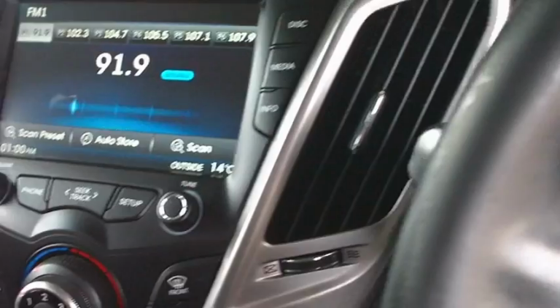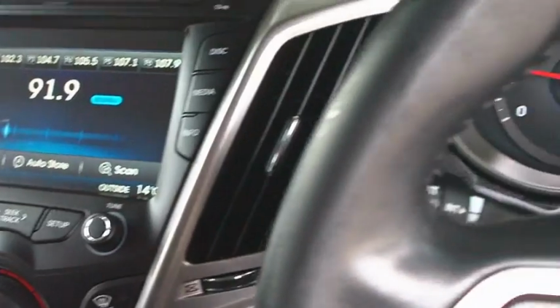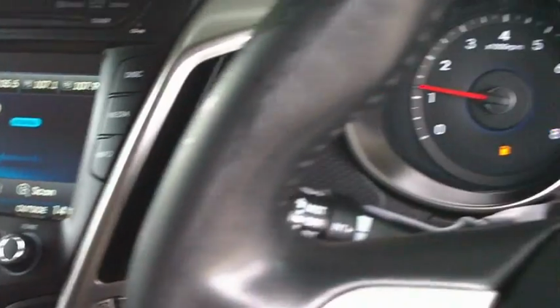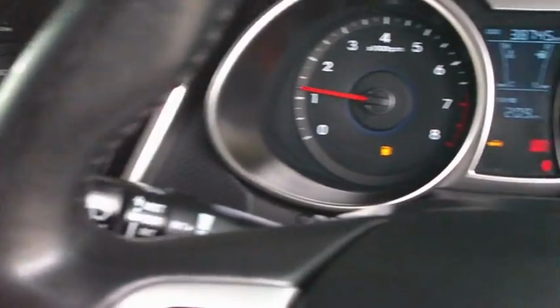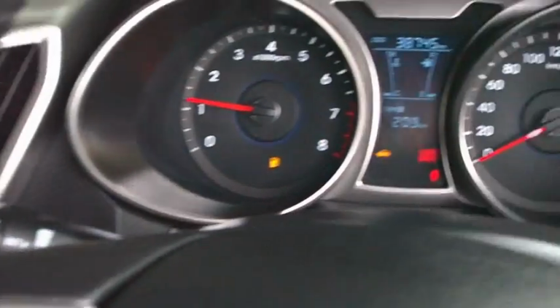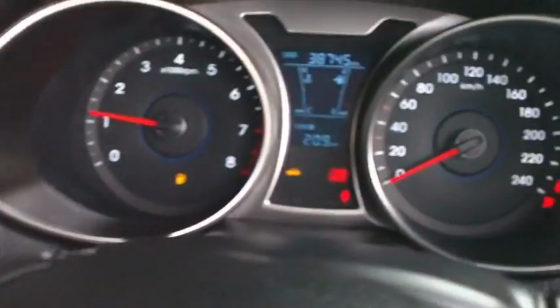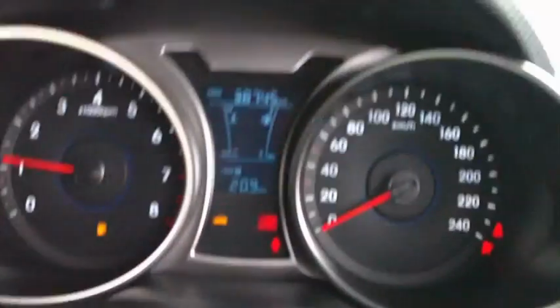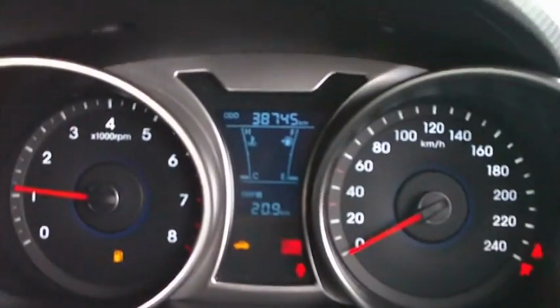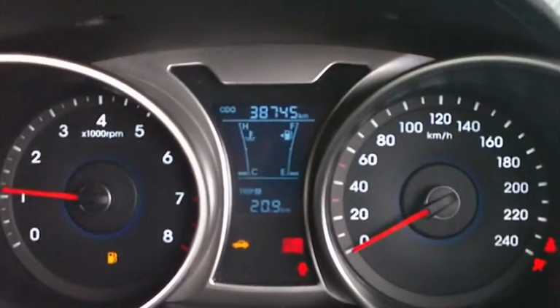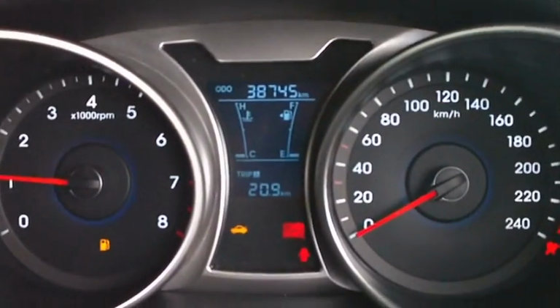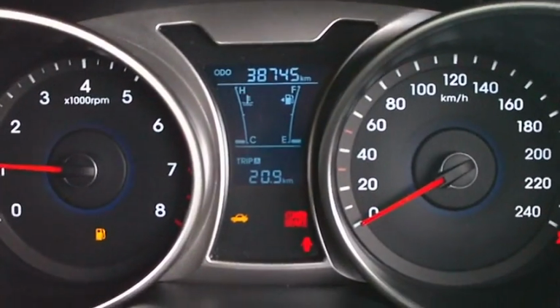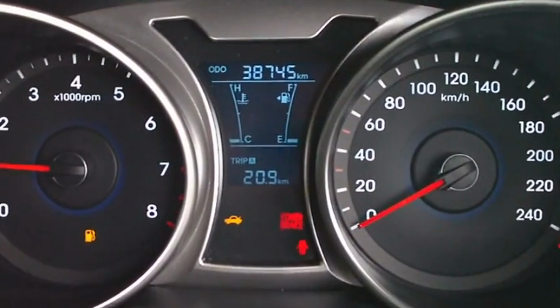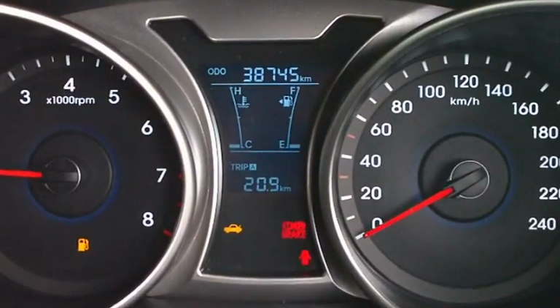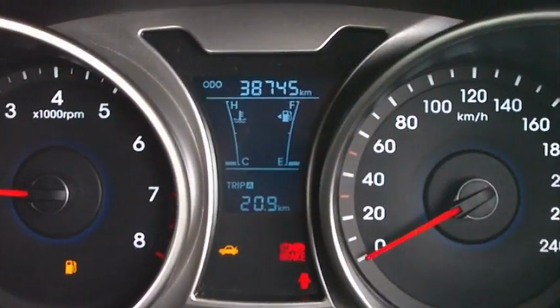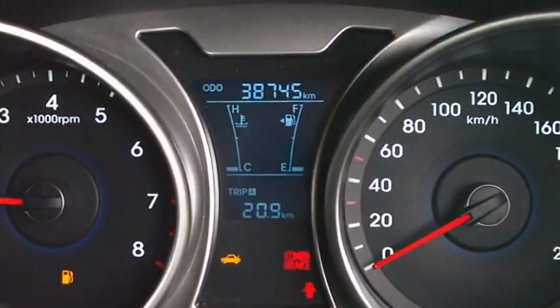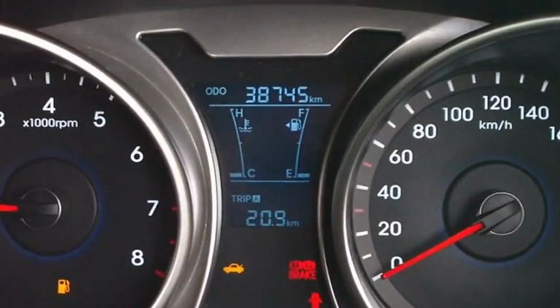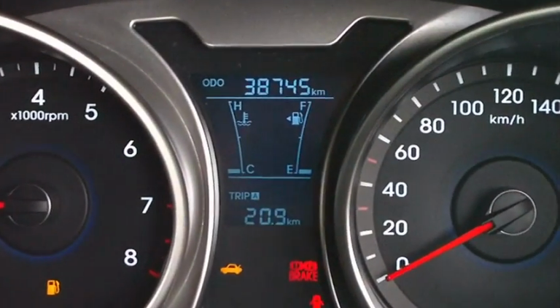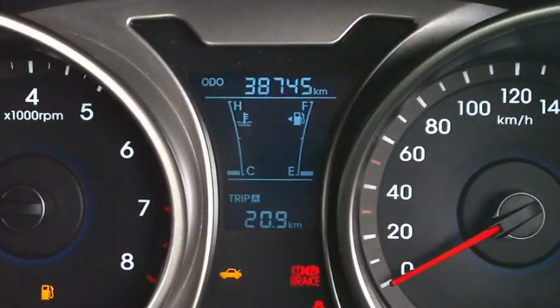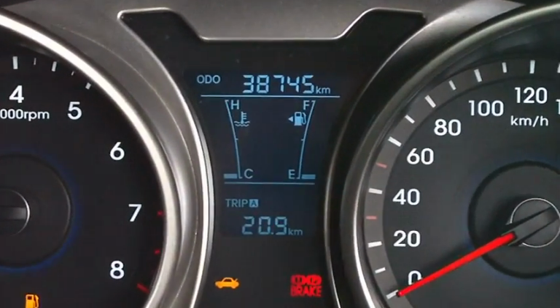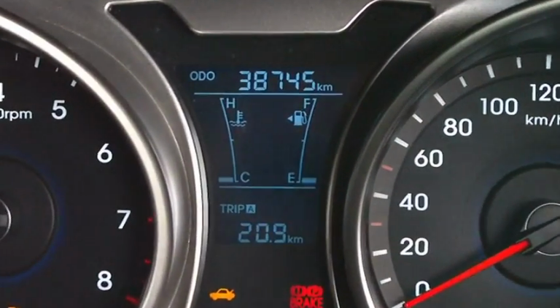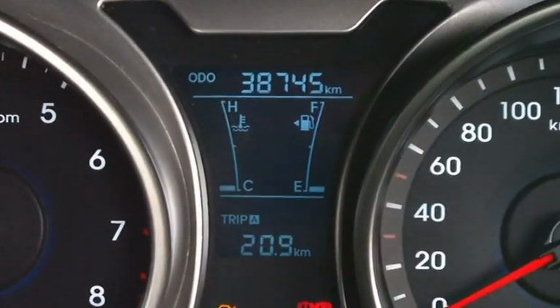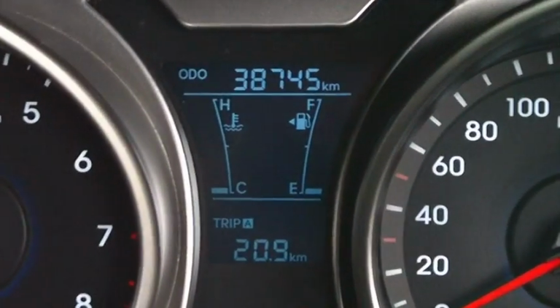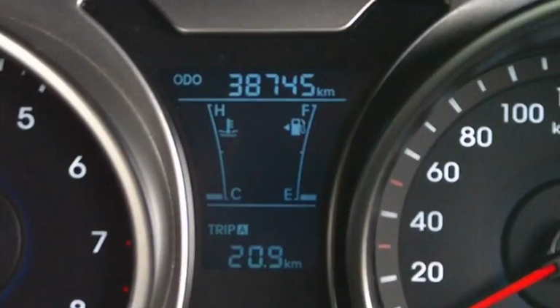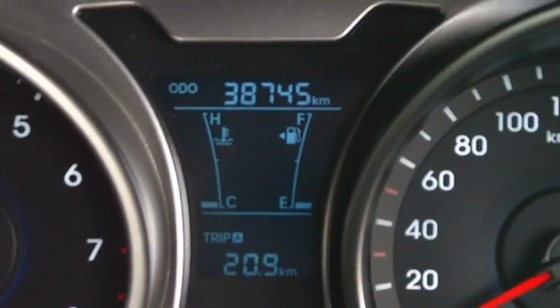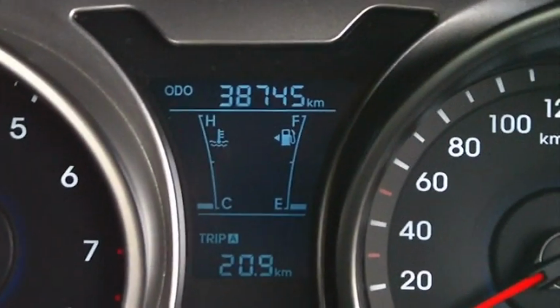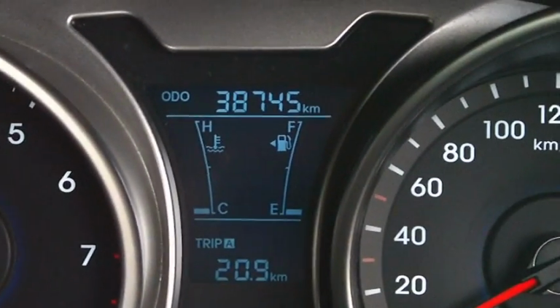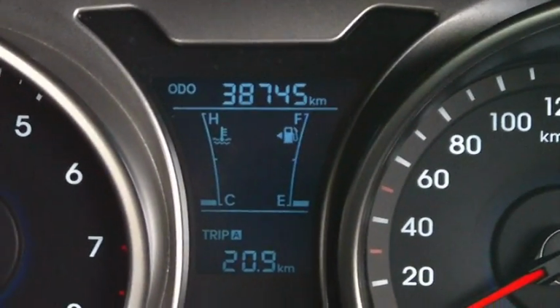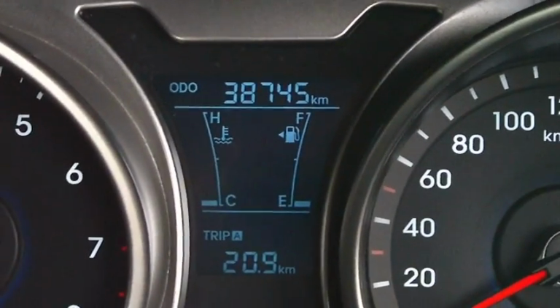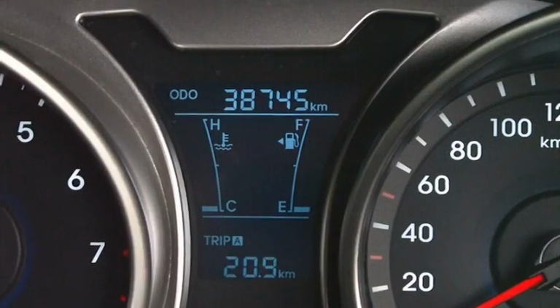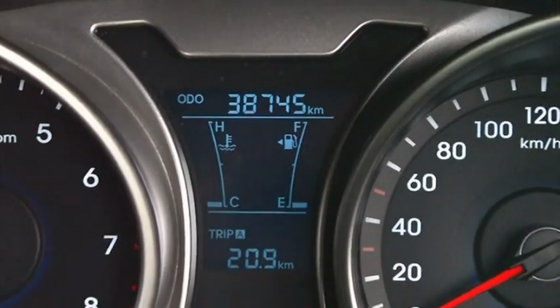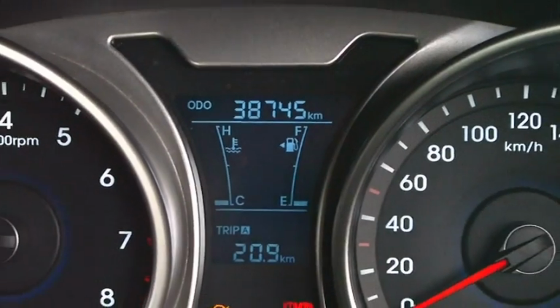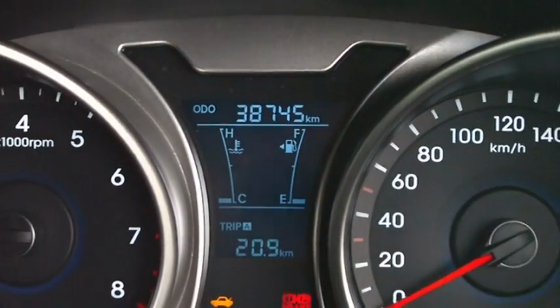I'll just start her up so you can see here in front of you. I'll just point out the keys that are on at the moment — odometer is sitting at 38,745 K's.